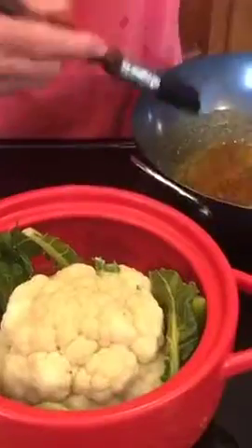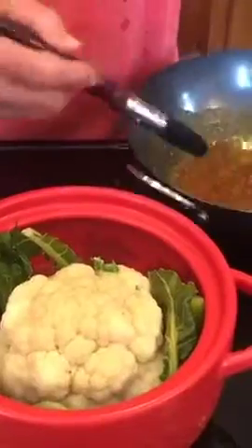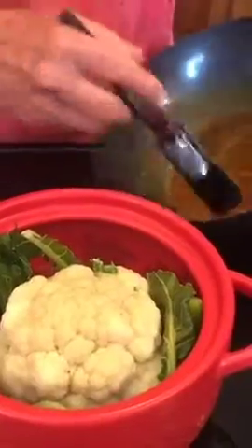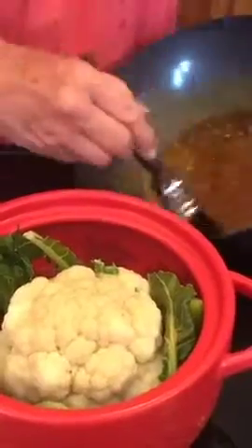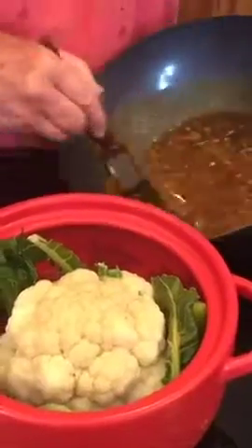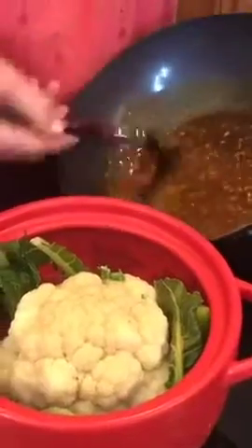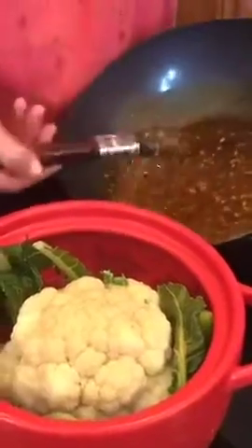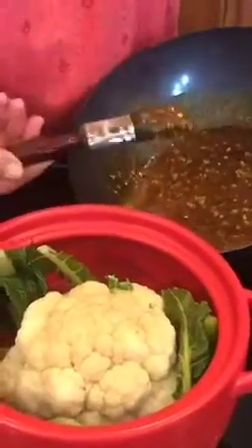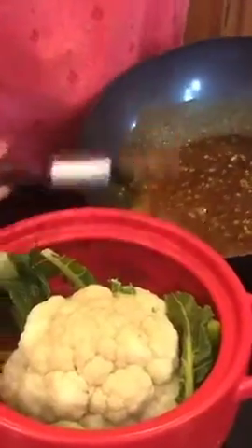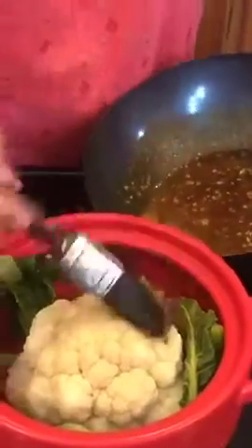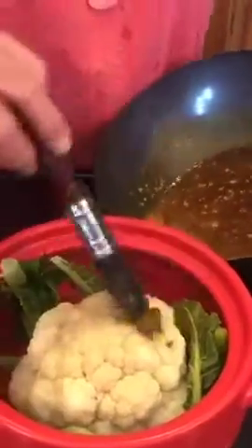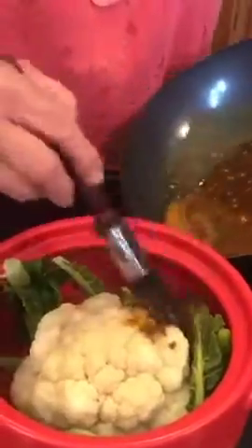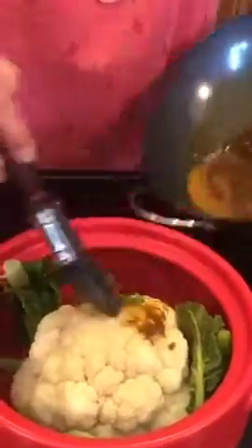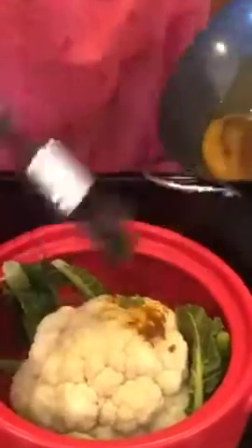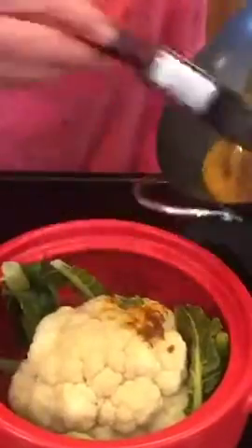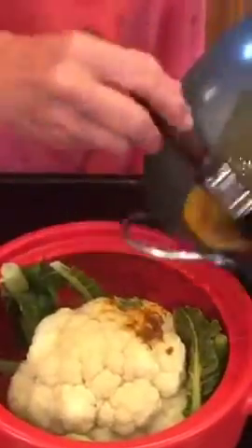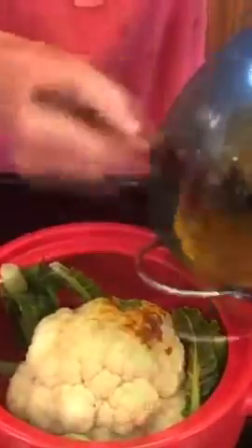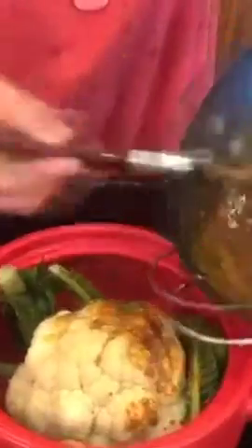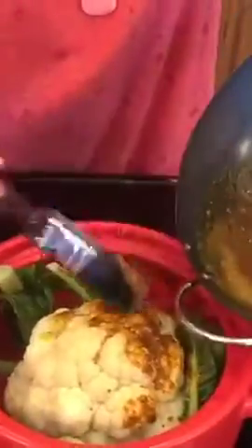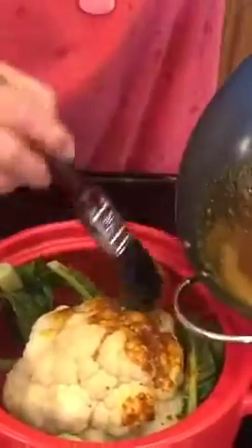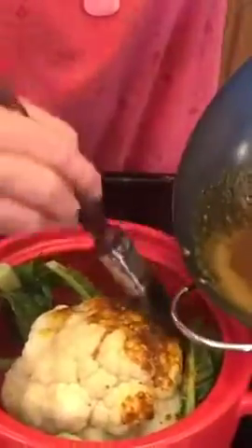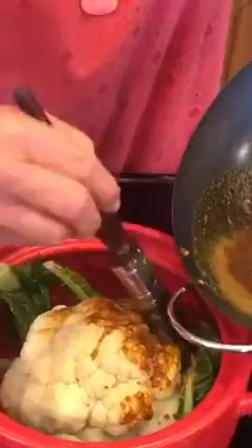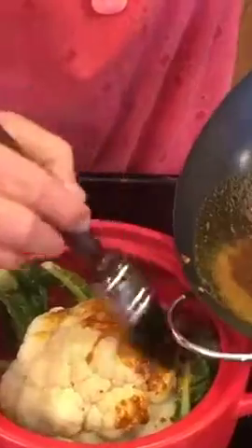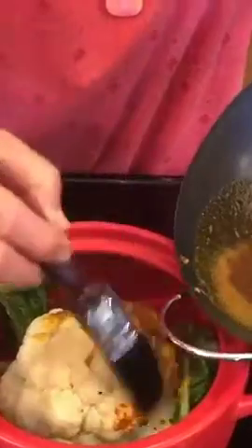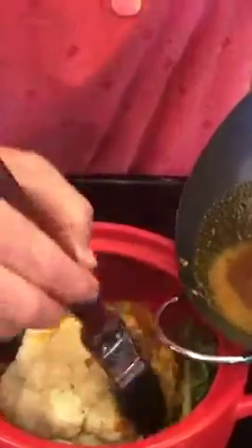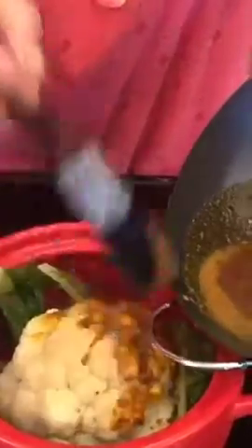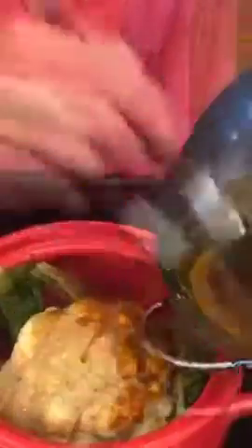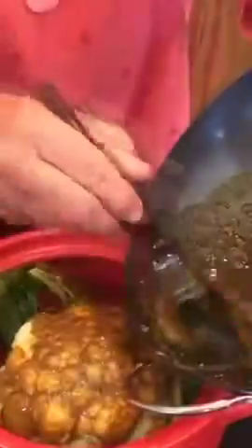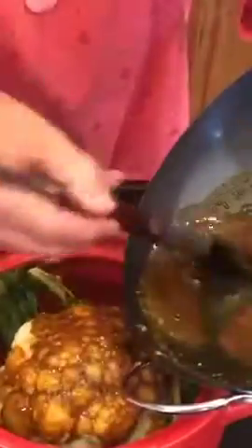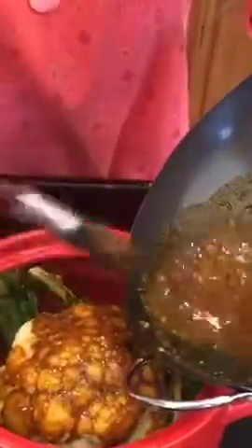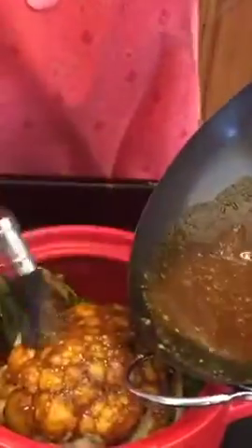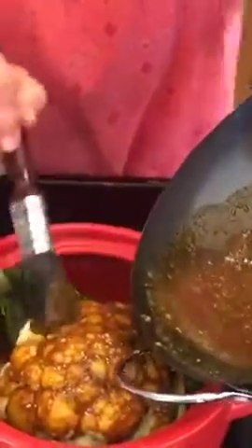And then paint the spiced butter all over the top.